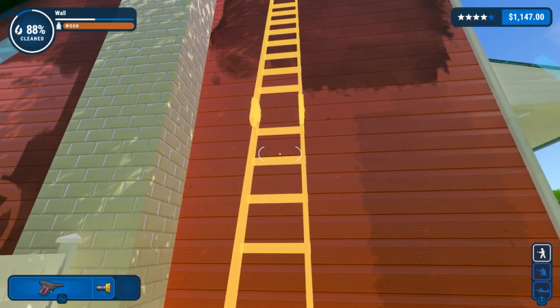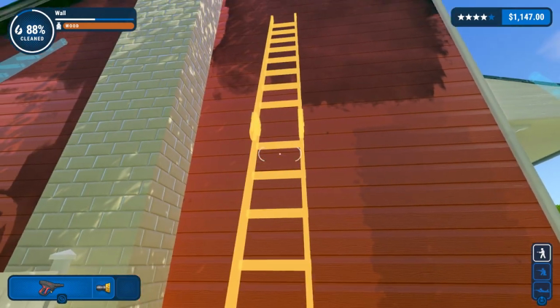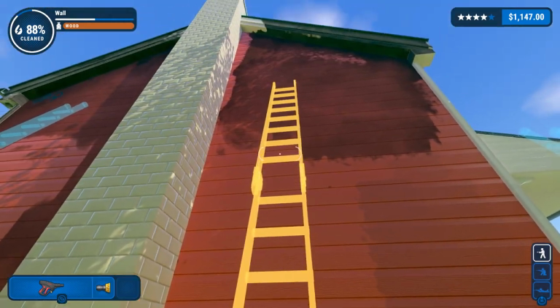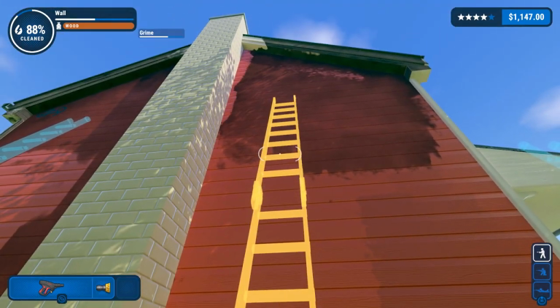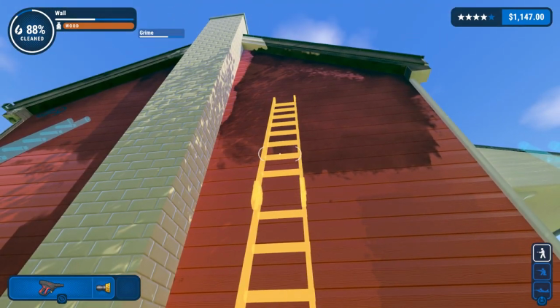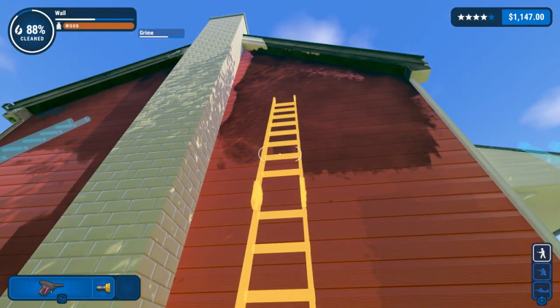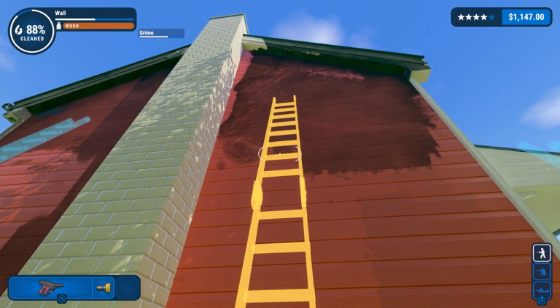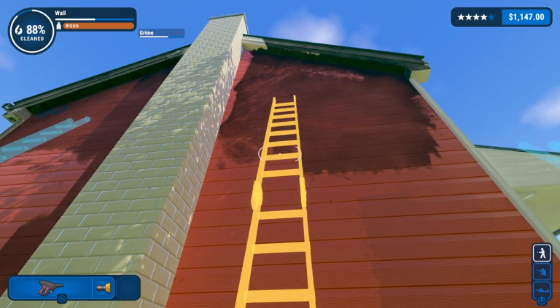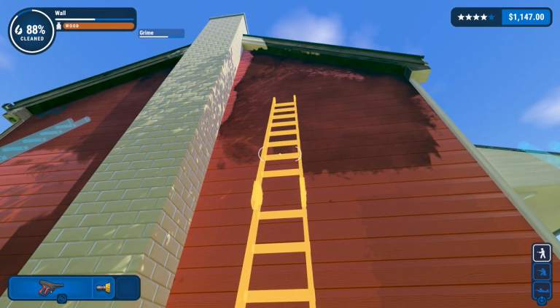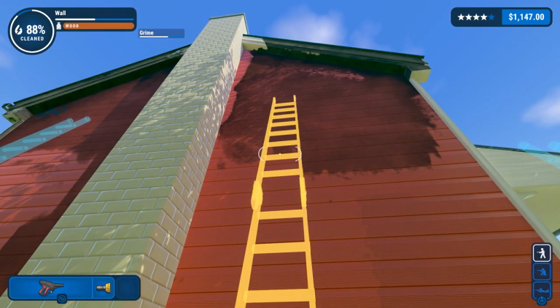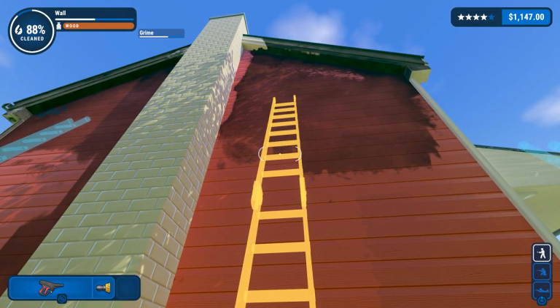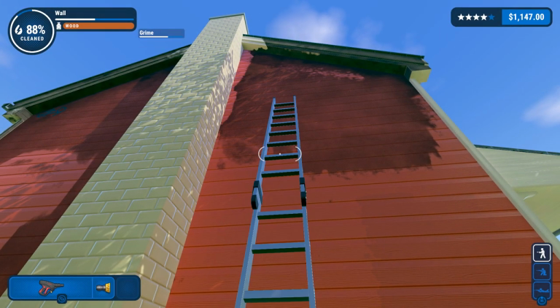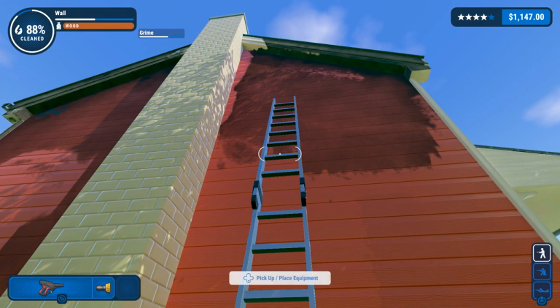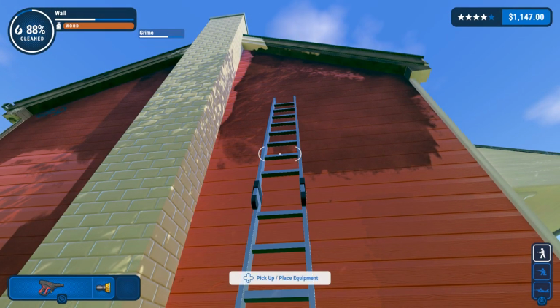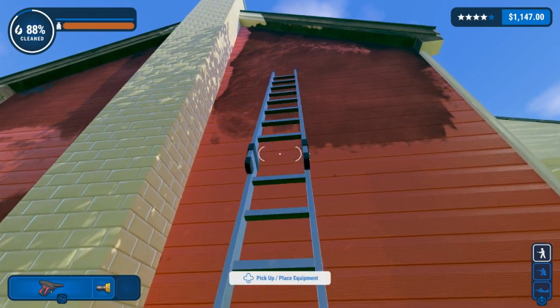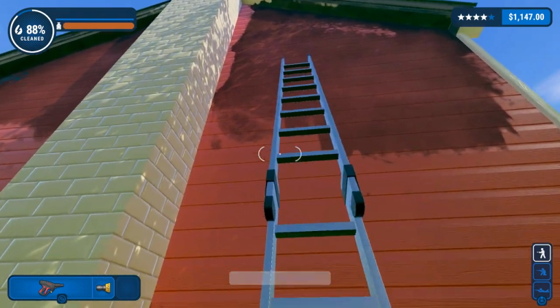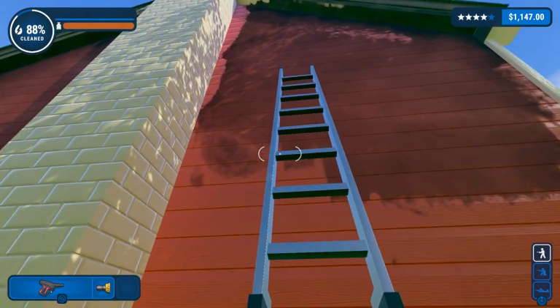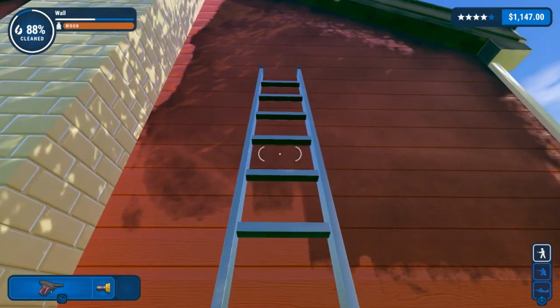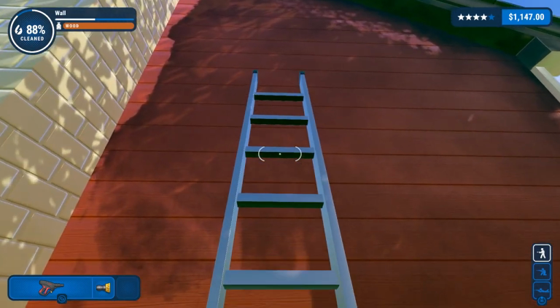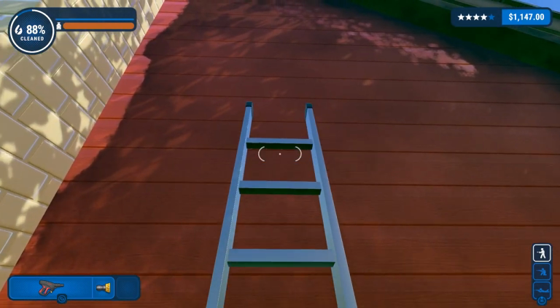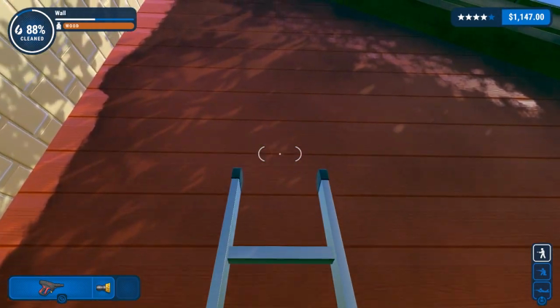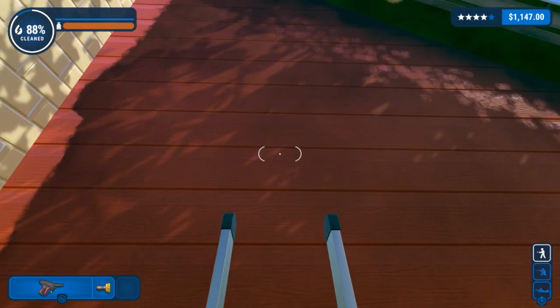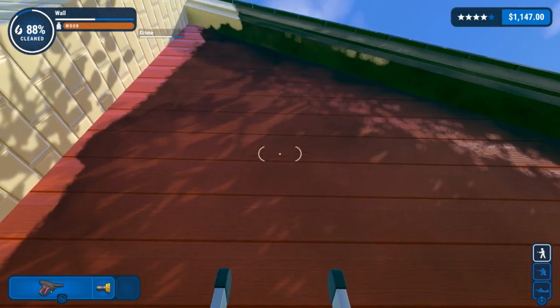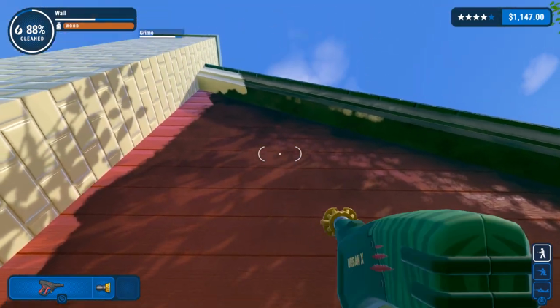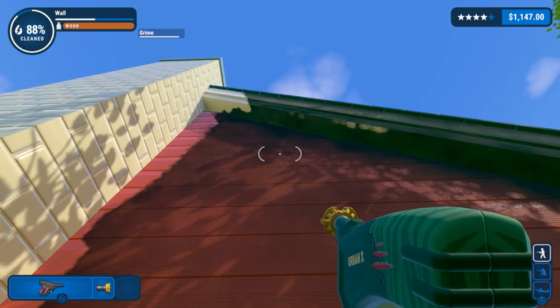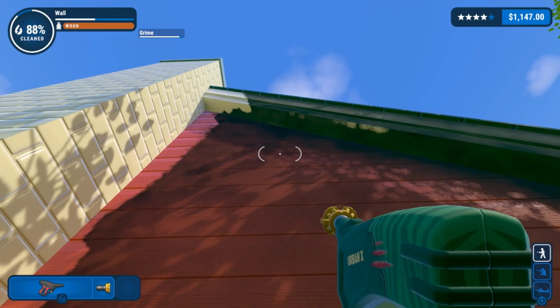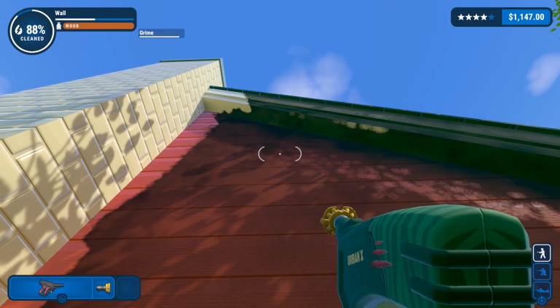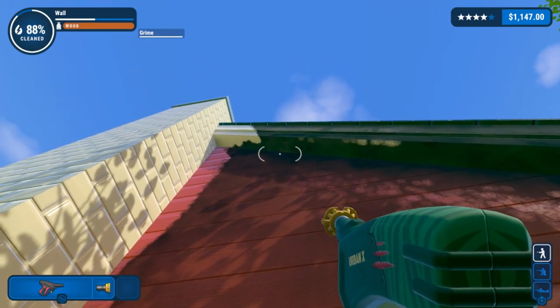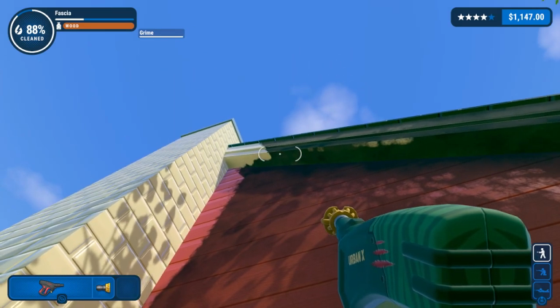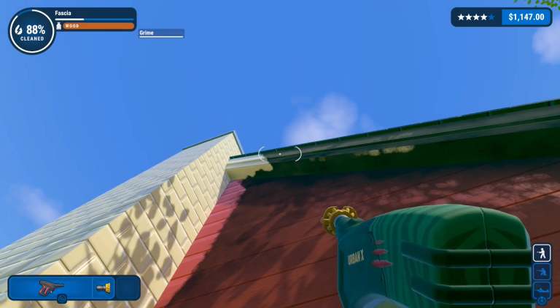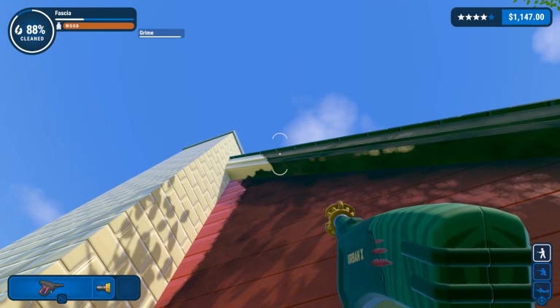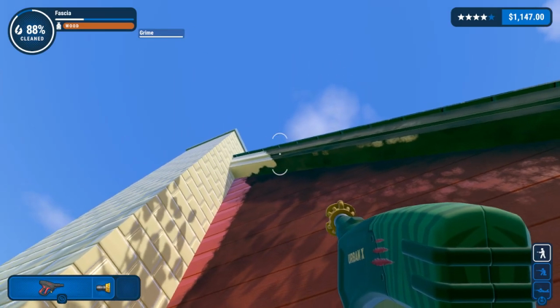Oh, it goes way higher than I remembered. Fair enough. I will have to find another way to do that.